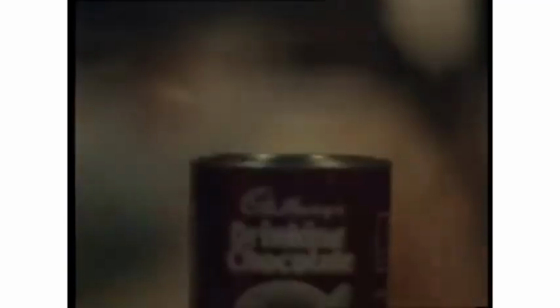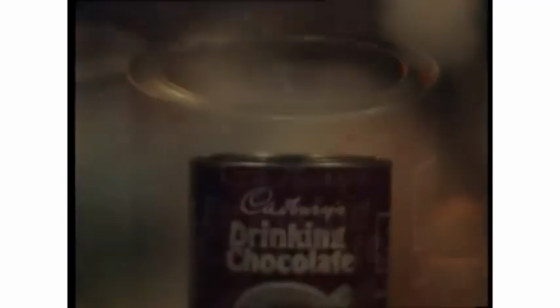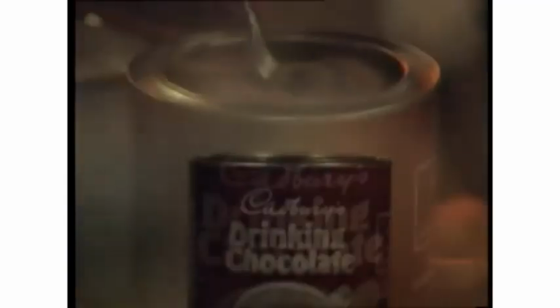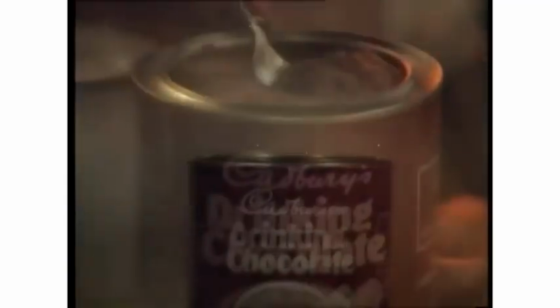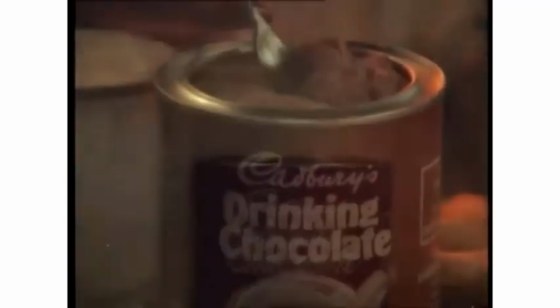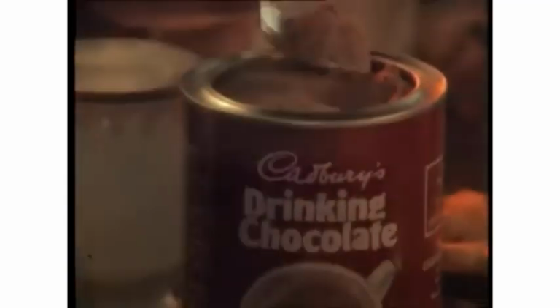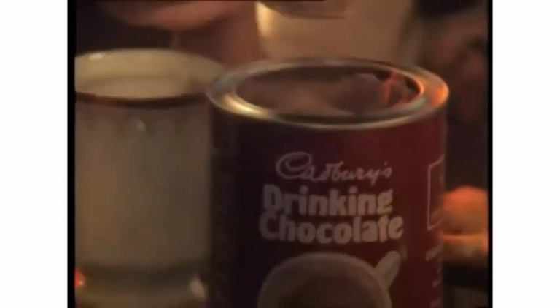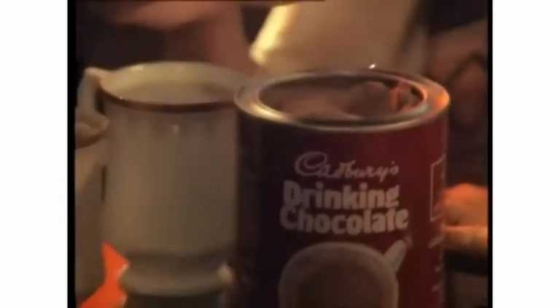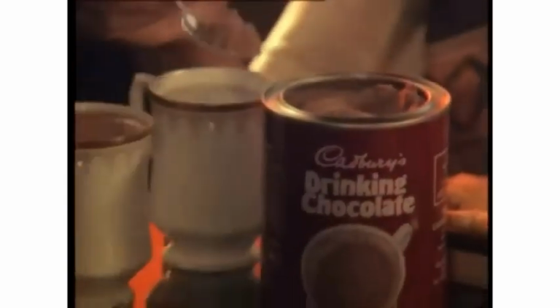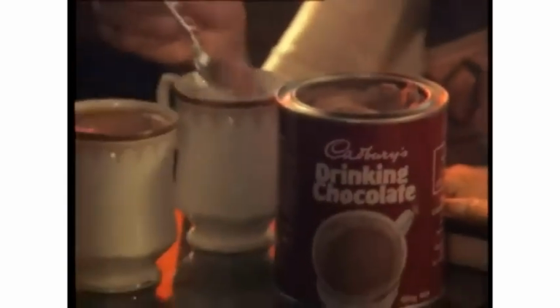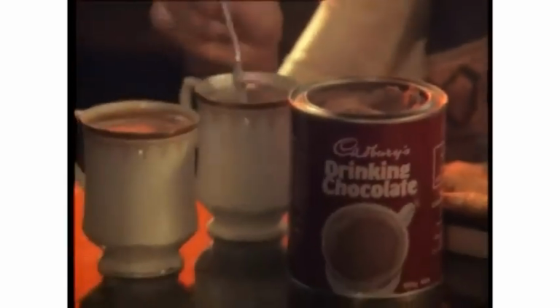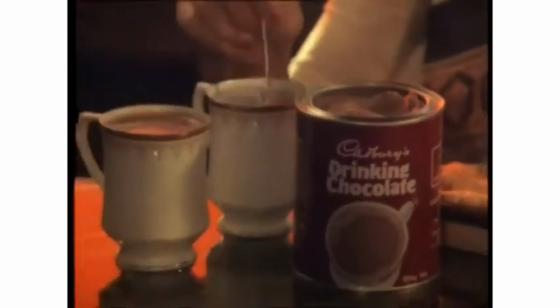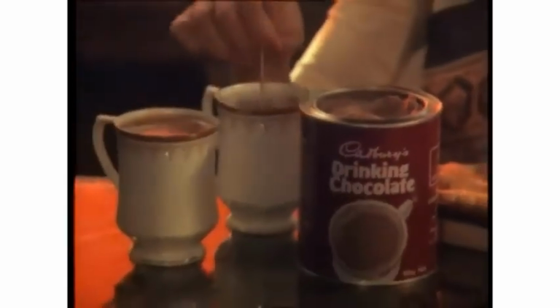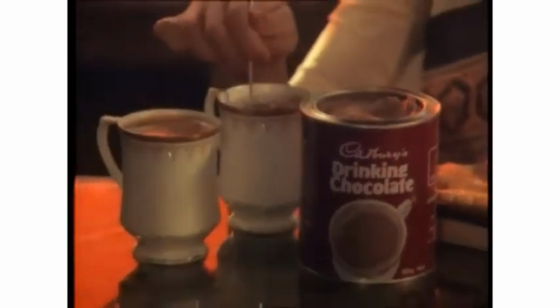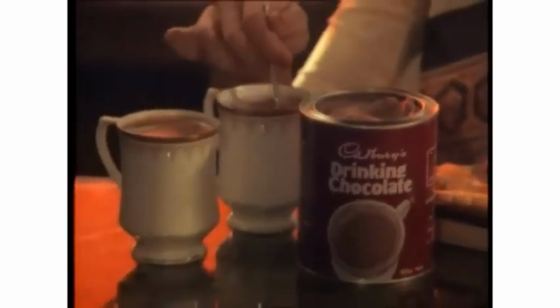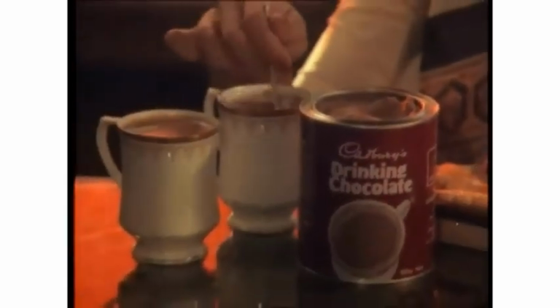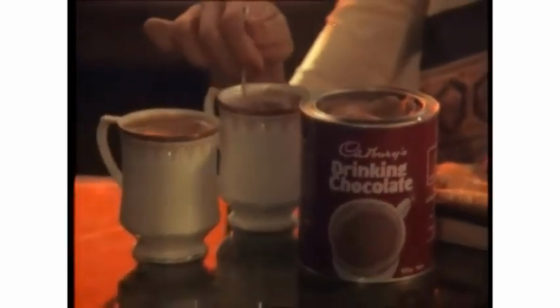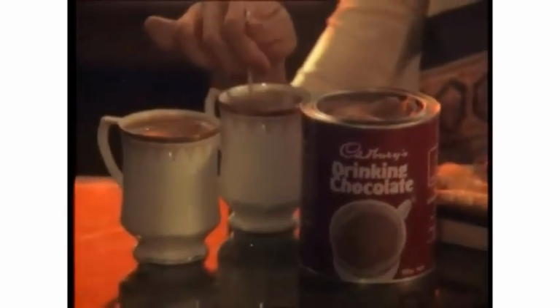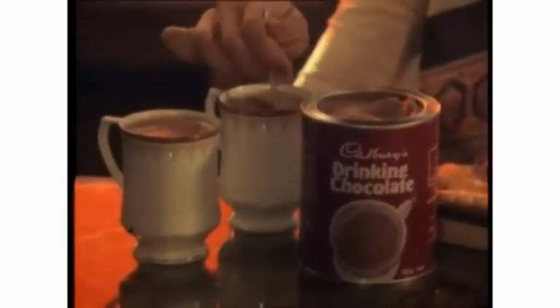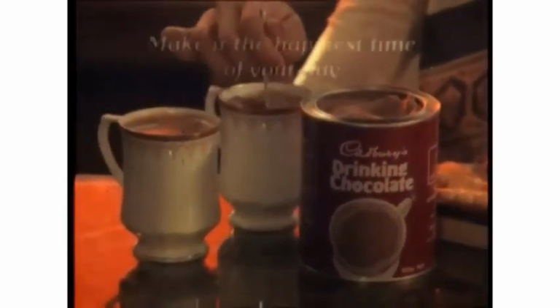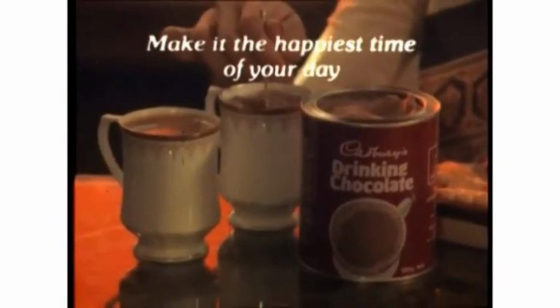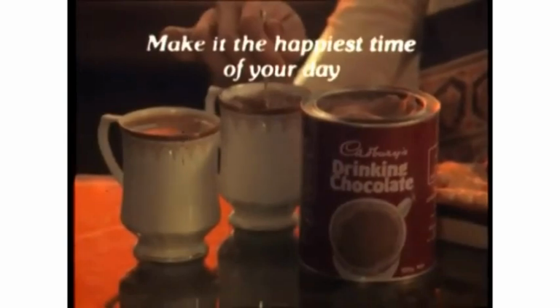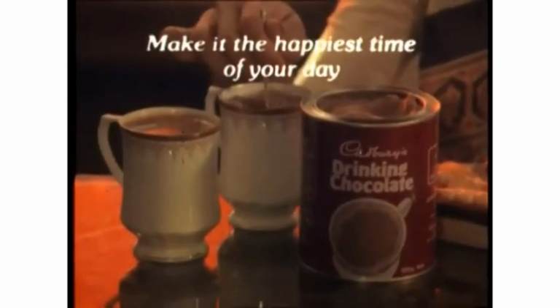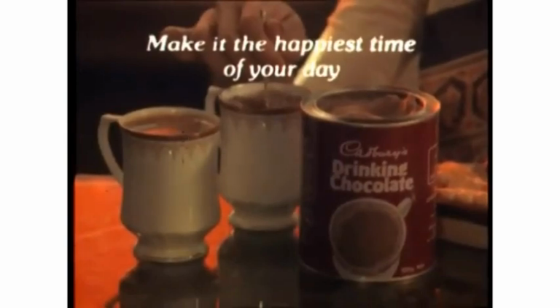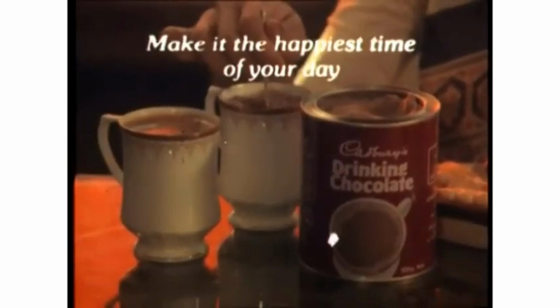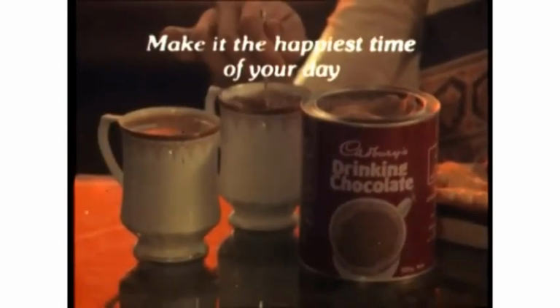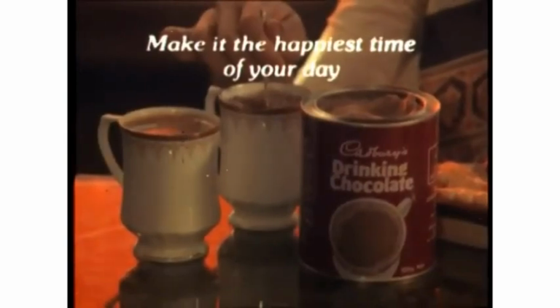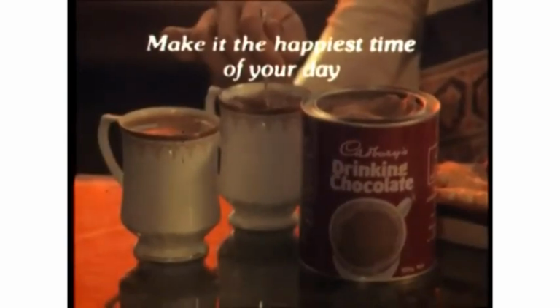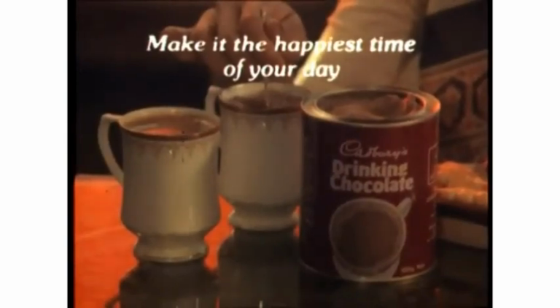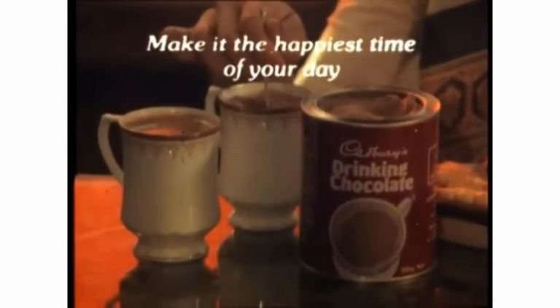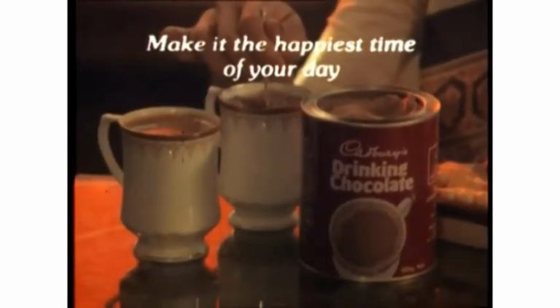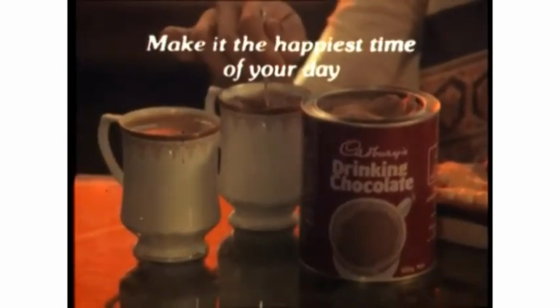Sit back and relax. With Cadbury's Drinking Chocolate, make it the happiest time of your day.